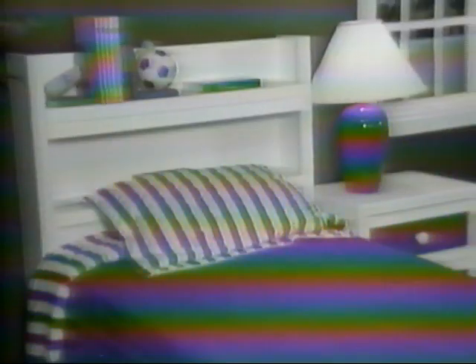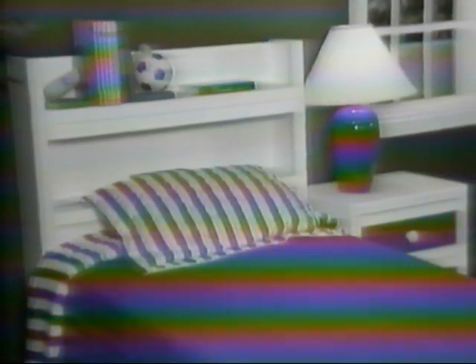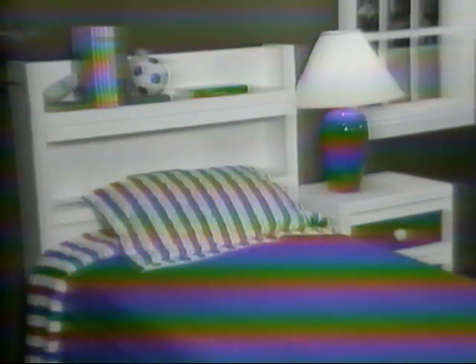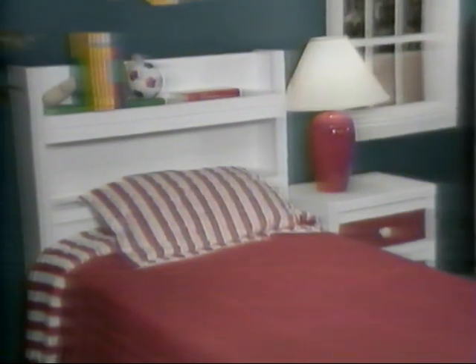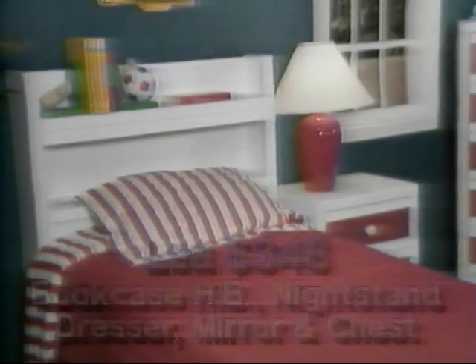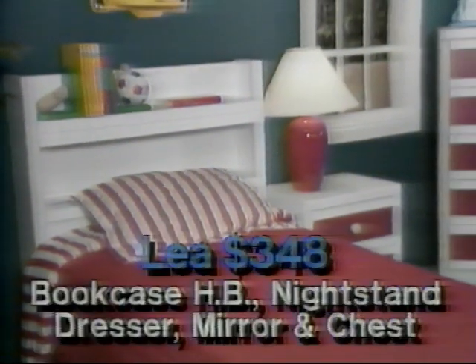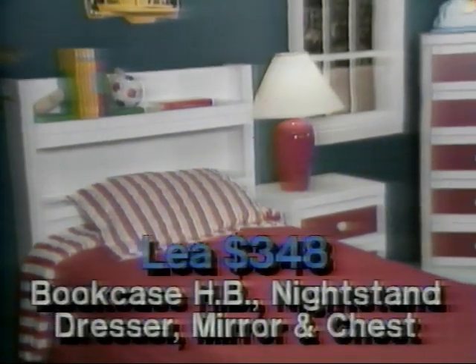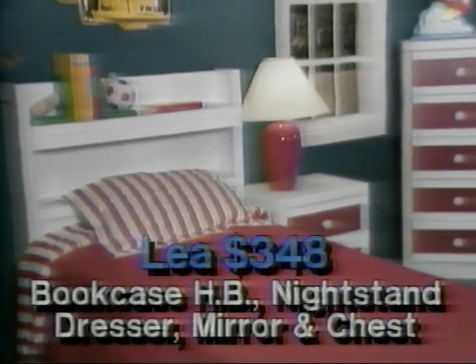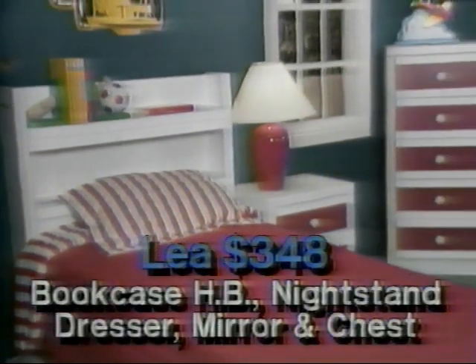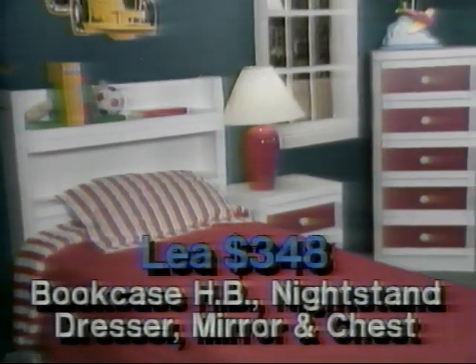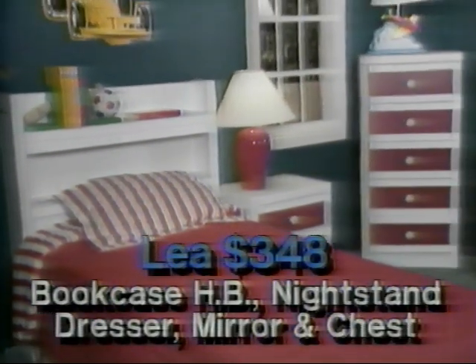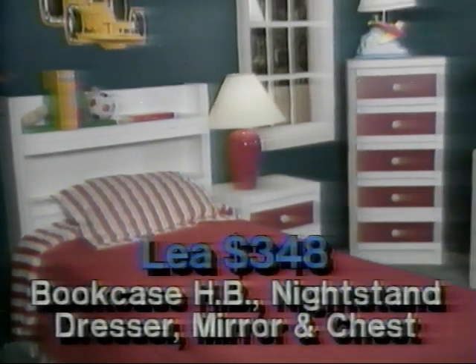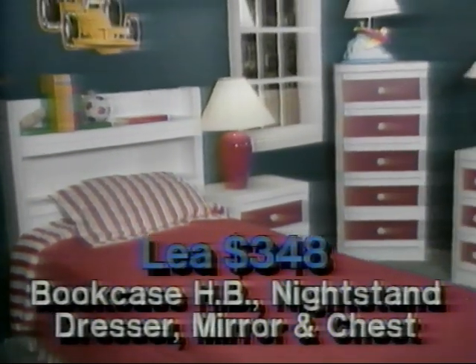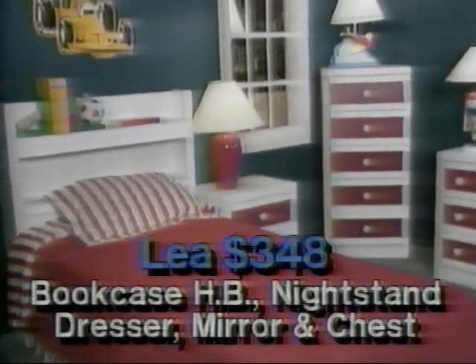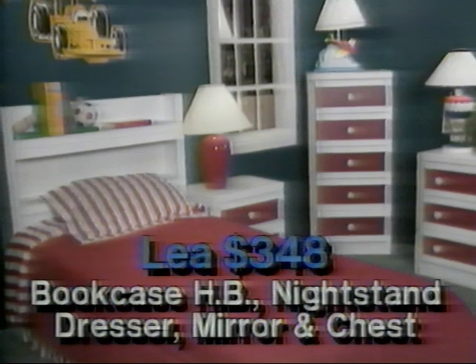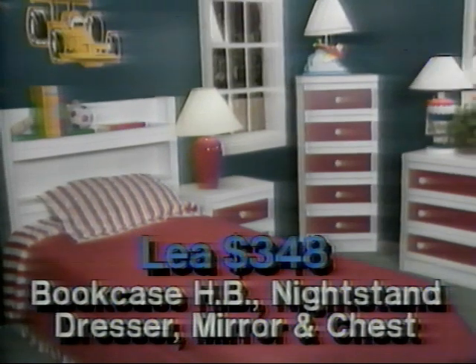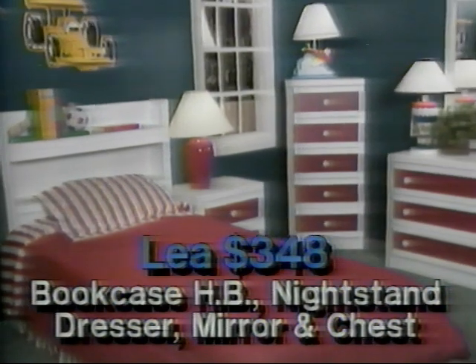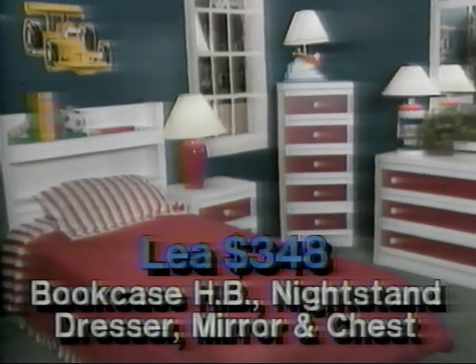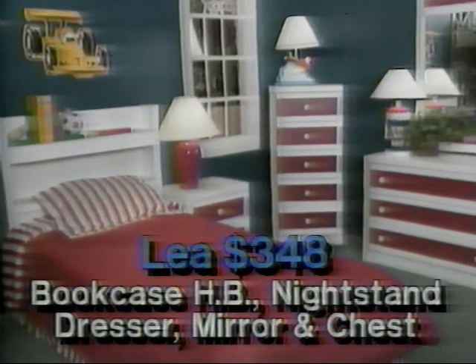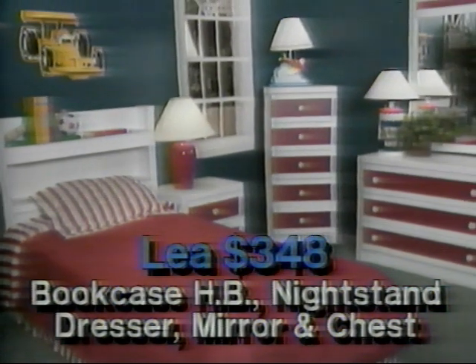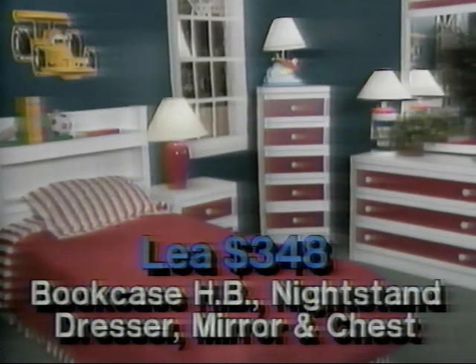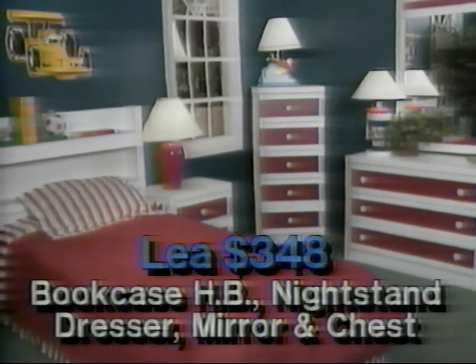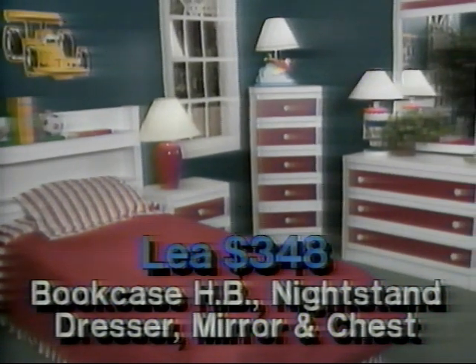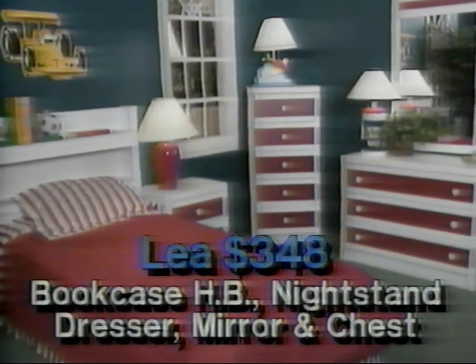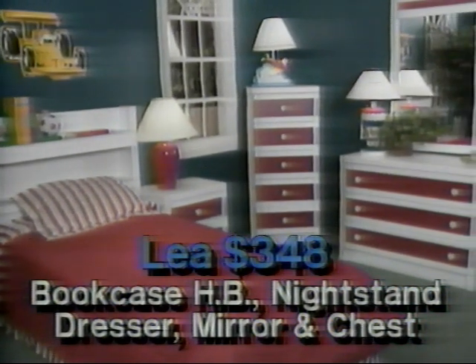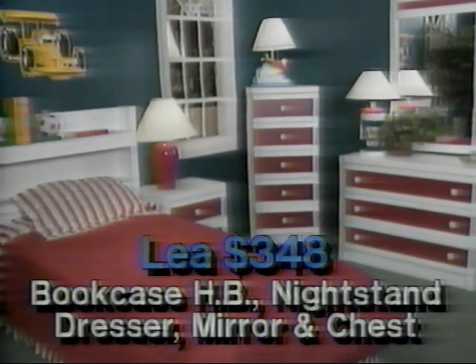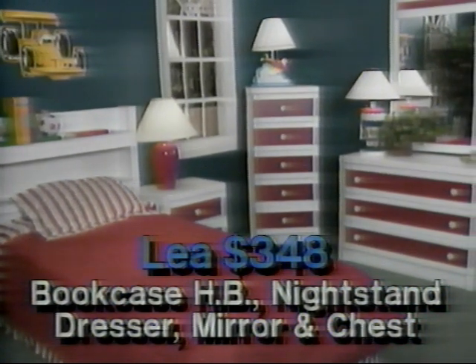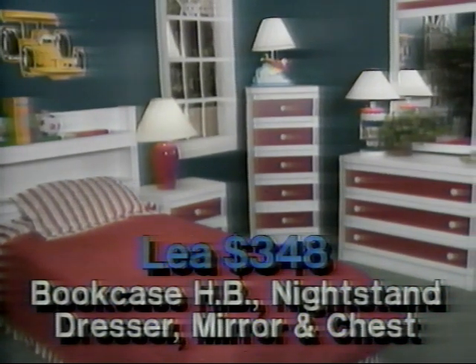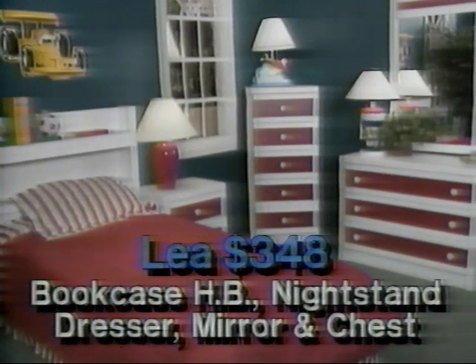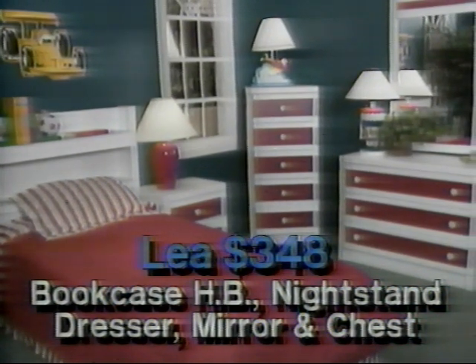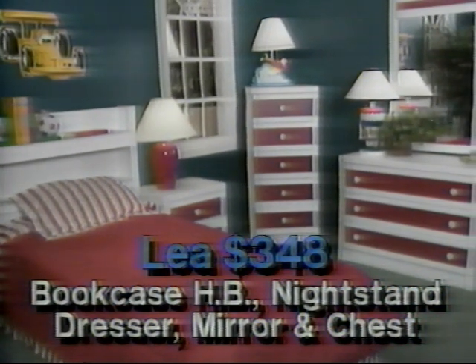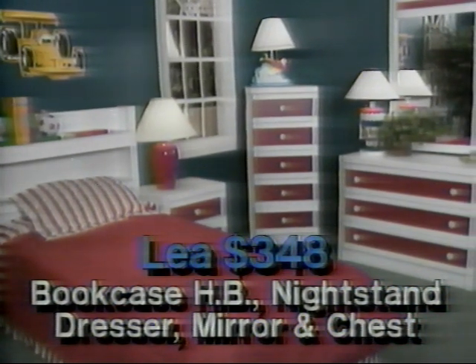This complete room full is only $3.48 with the bookcase storage, headboard, two-drawer nightstand, dresser, mirror, and five-drawer dressing chest.